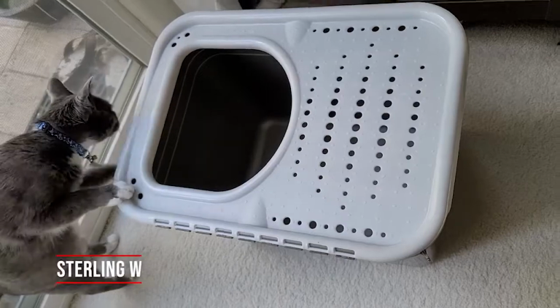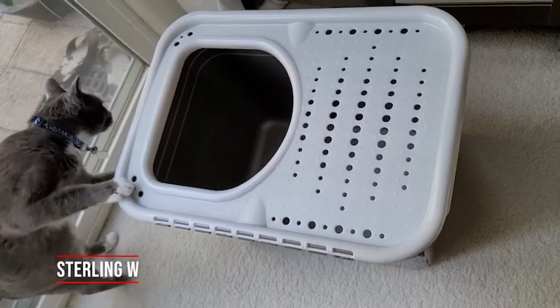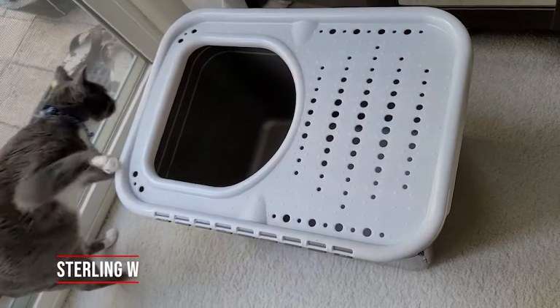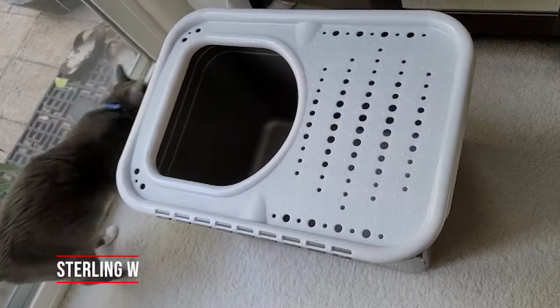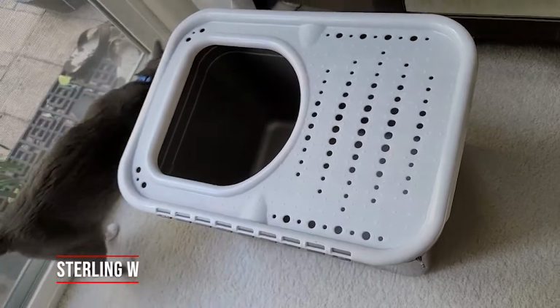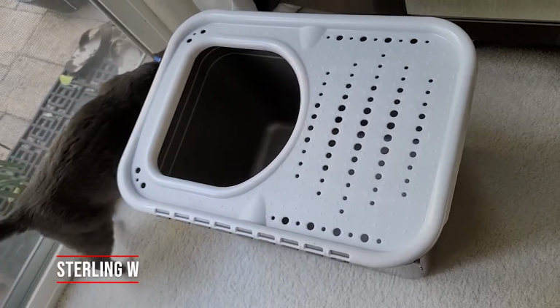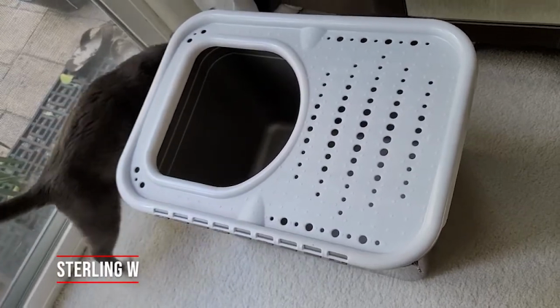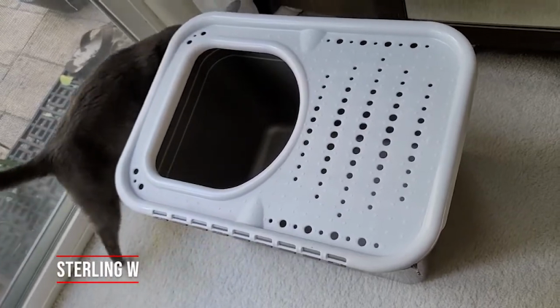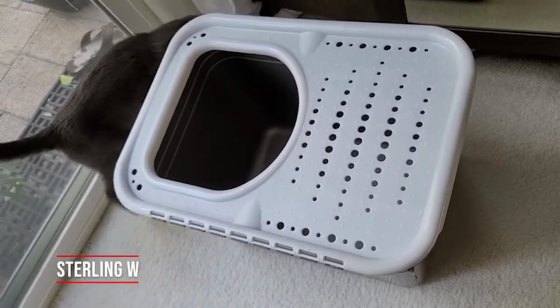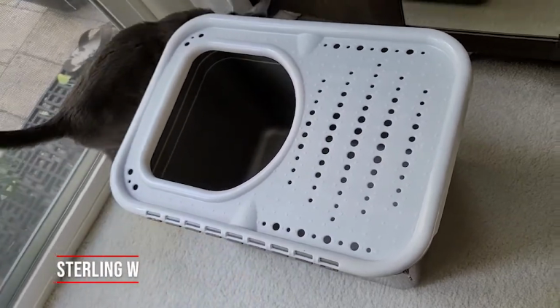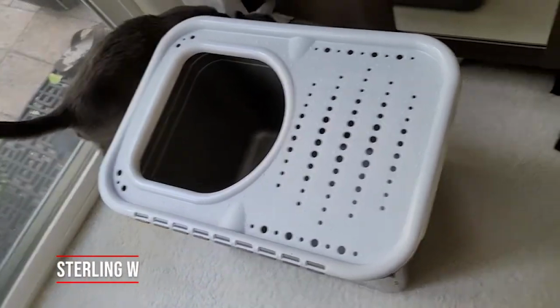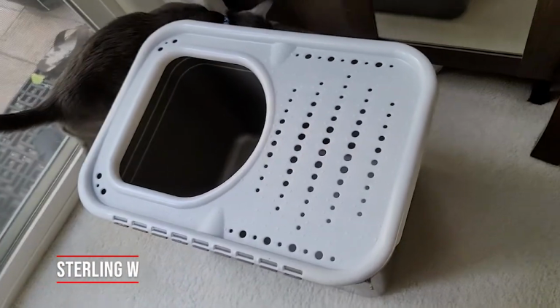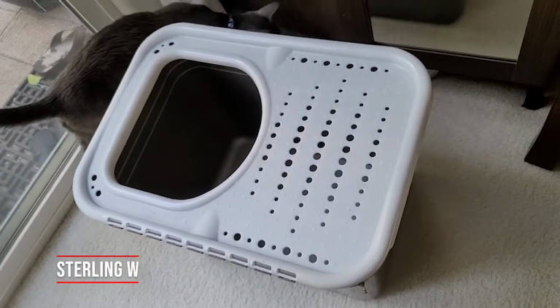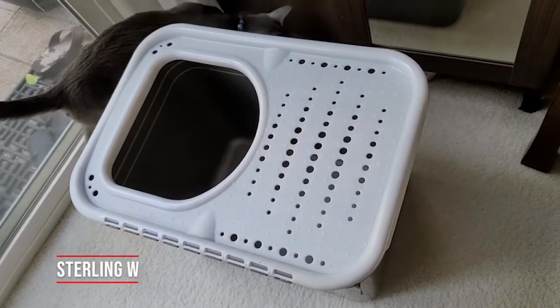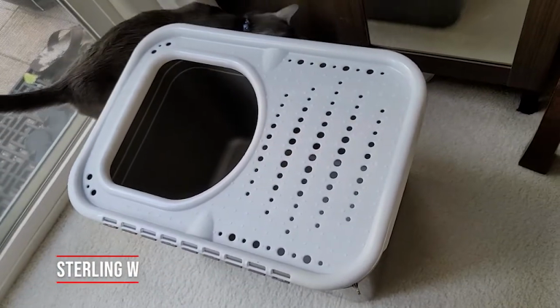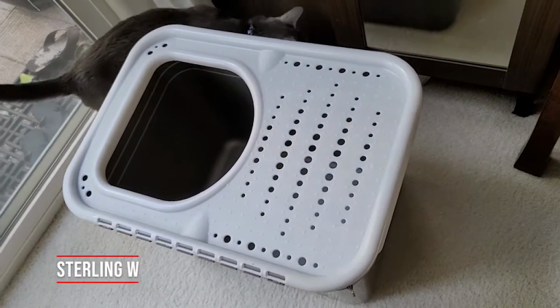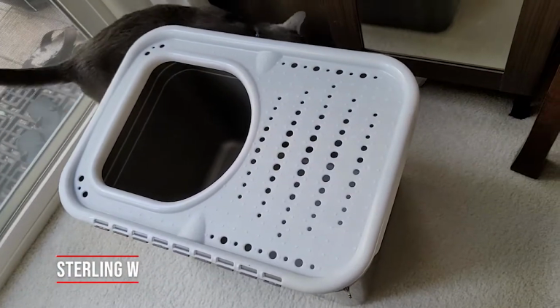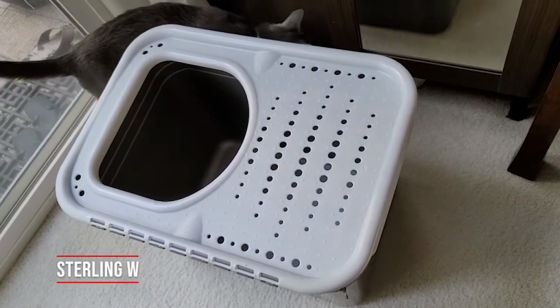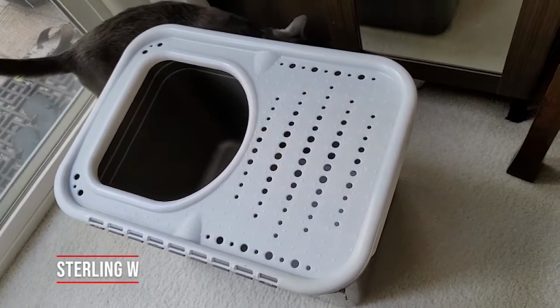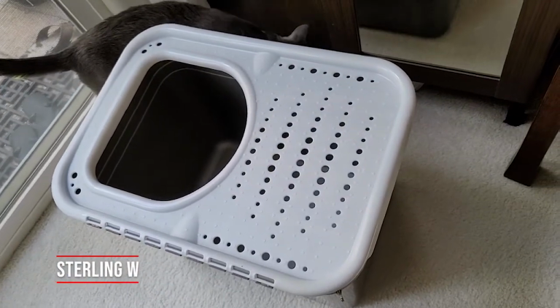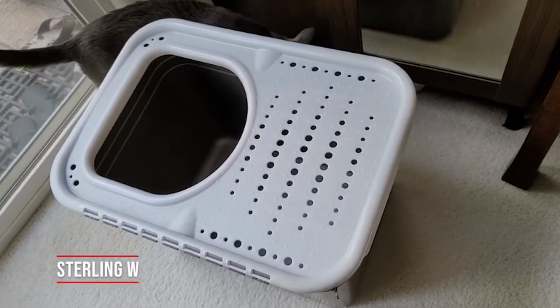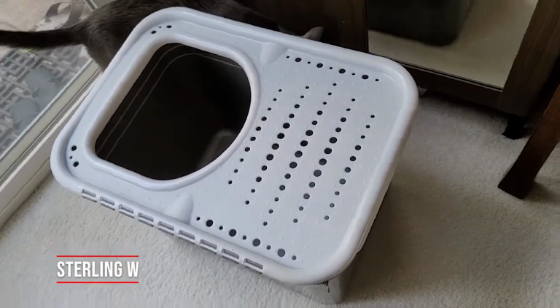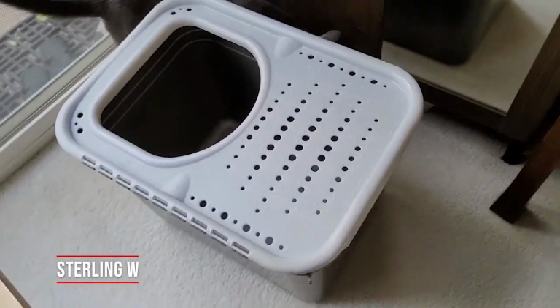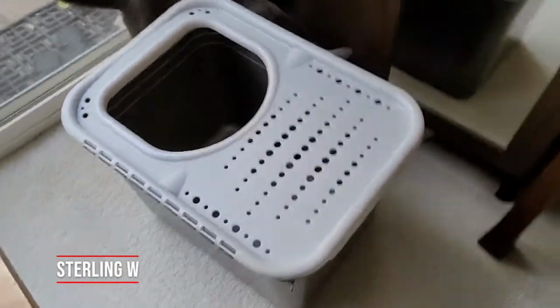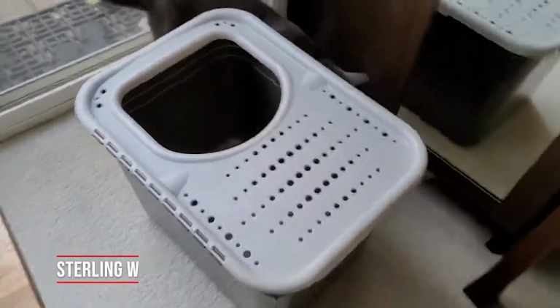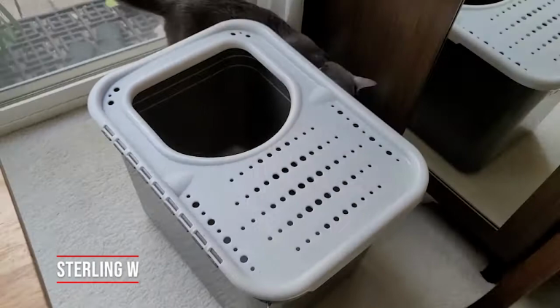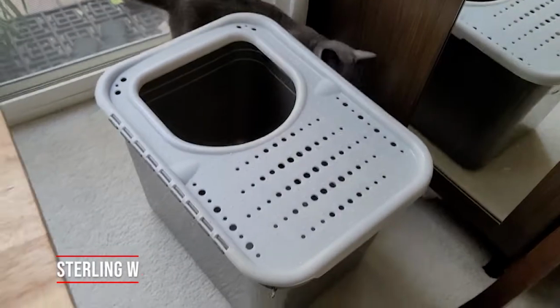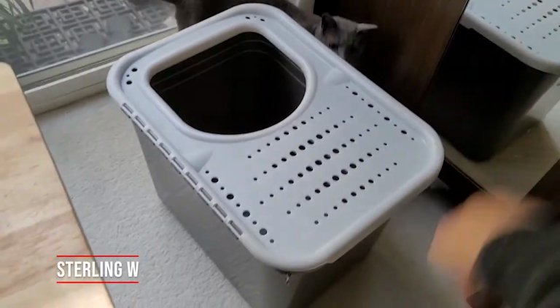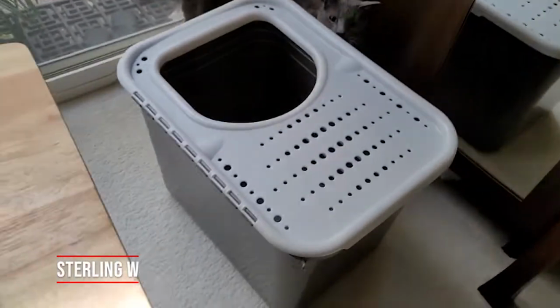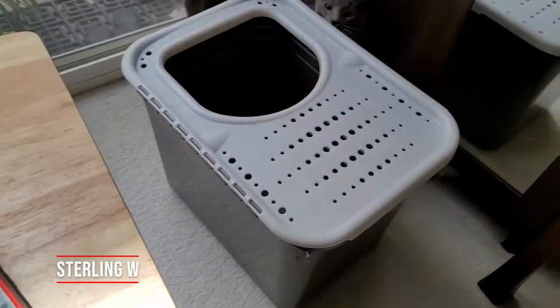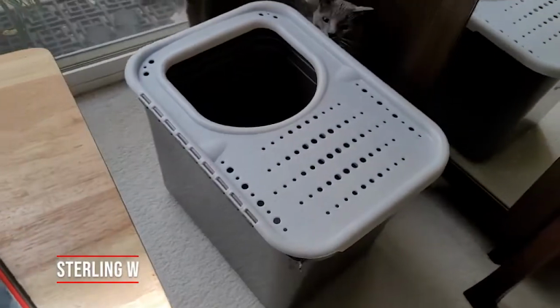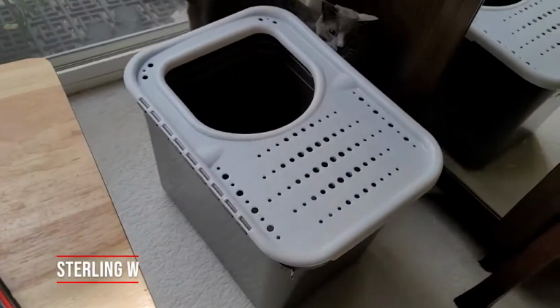Hey guys, it's Sterling W. We're gonna do a review of this Petmate top entry cat litter box.